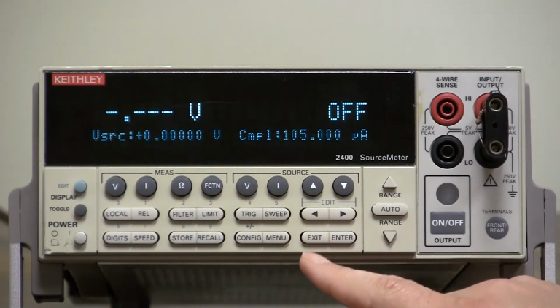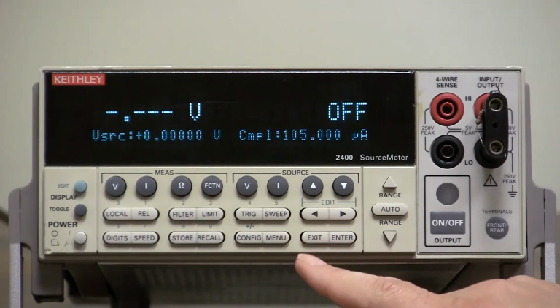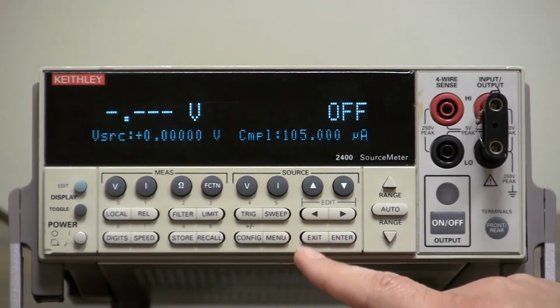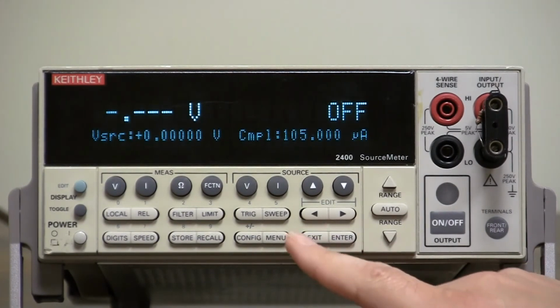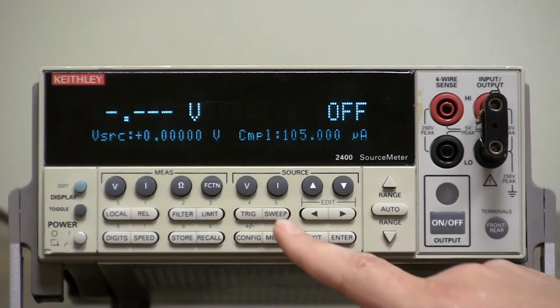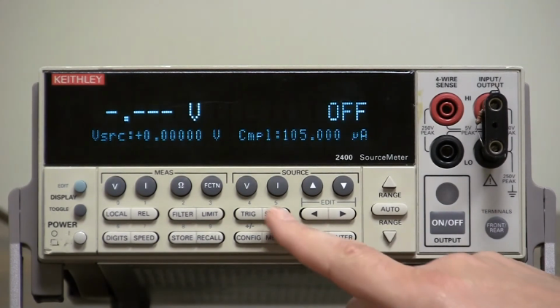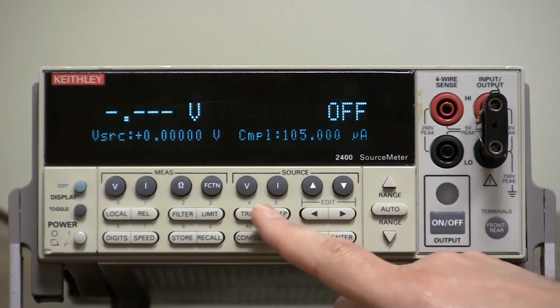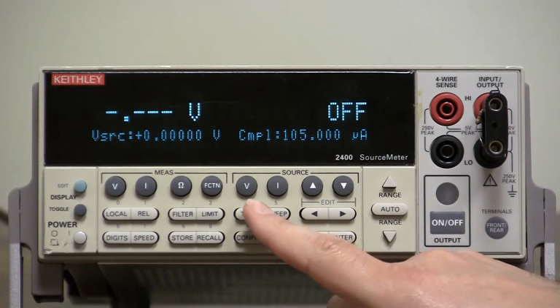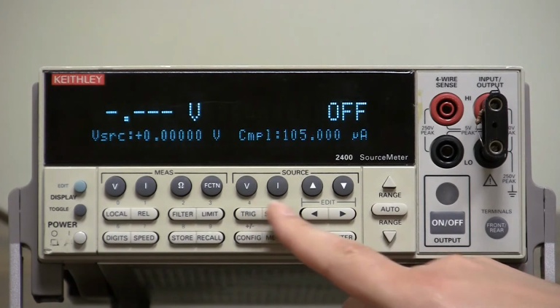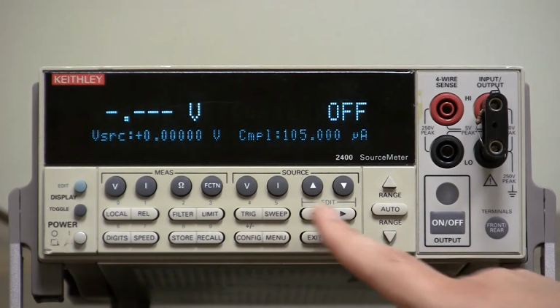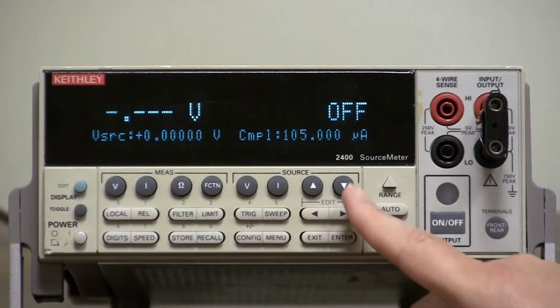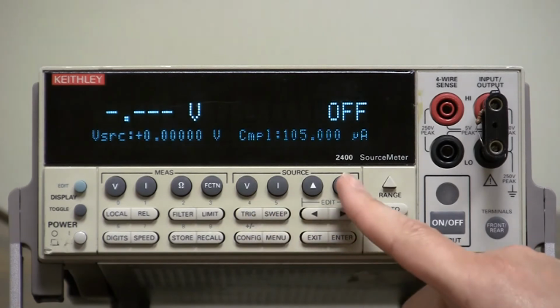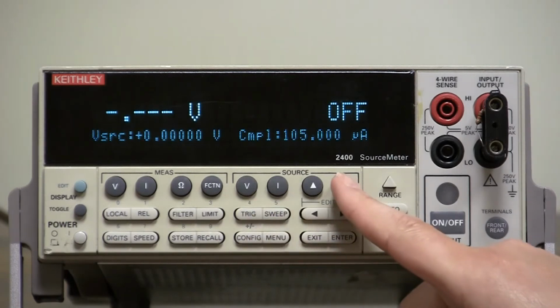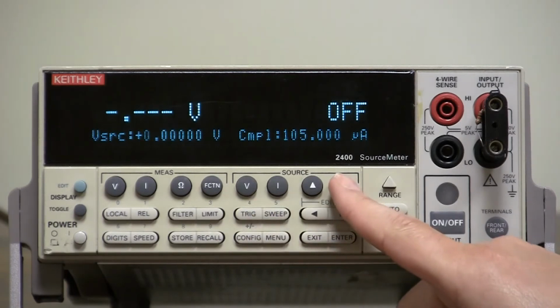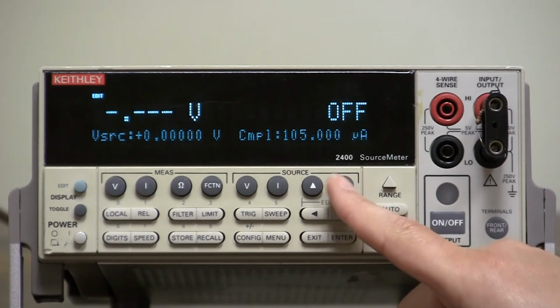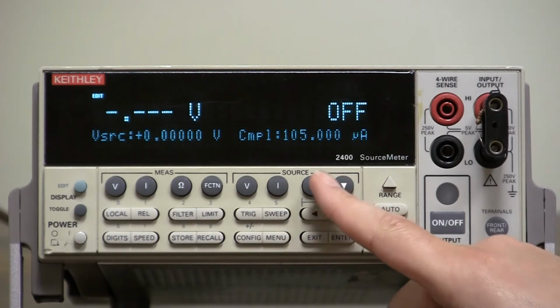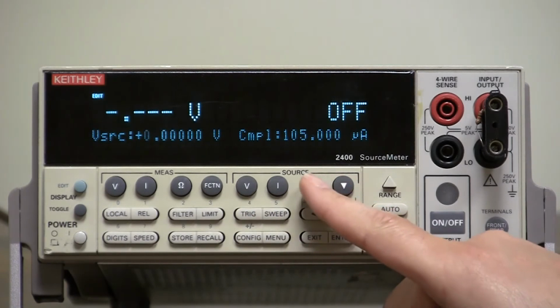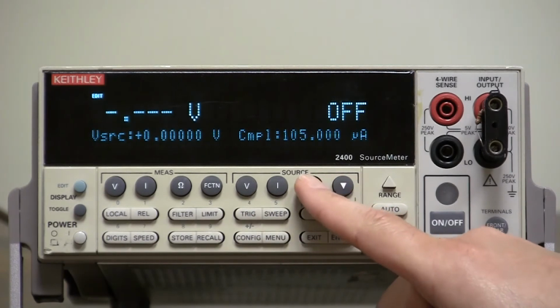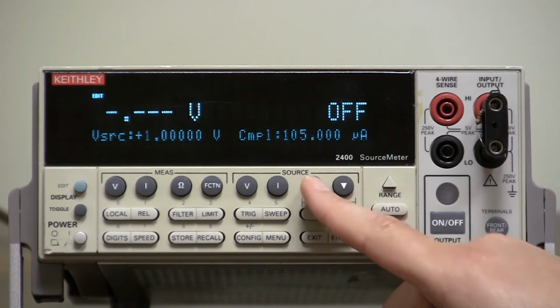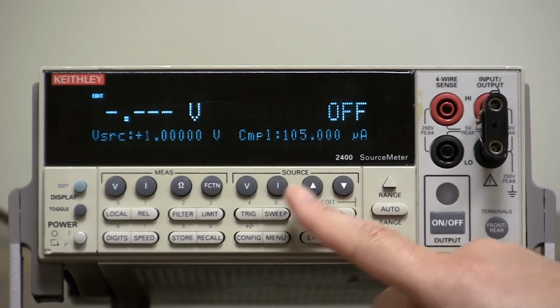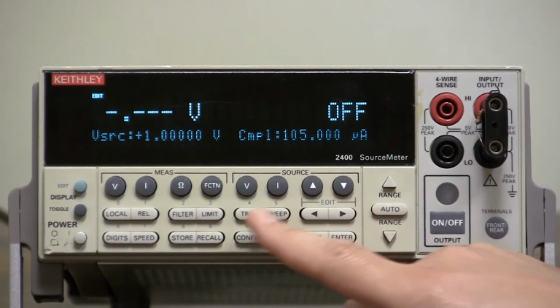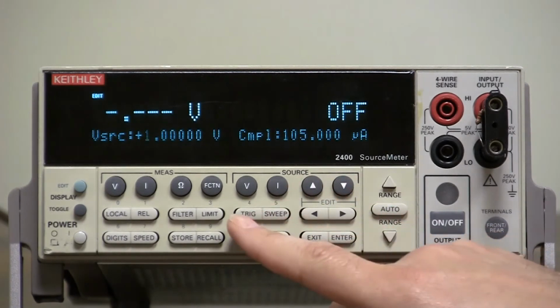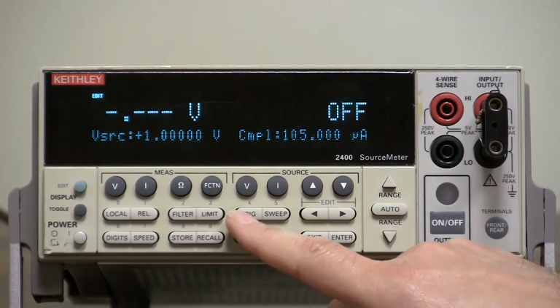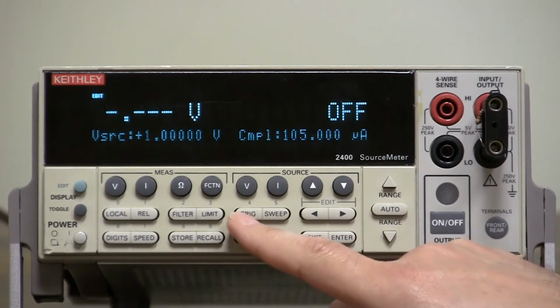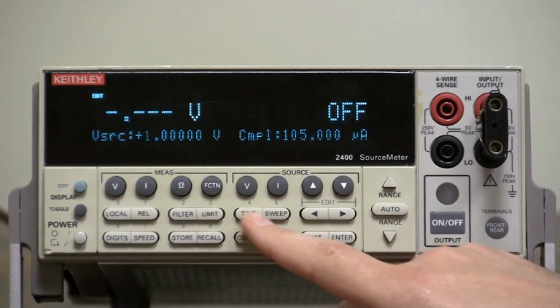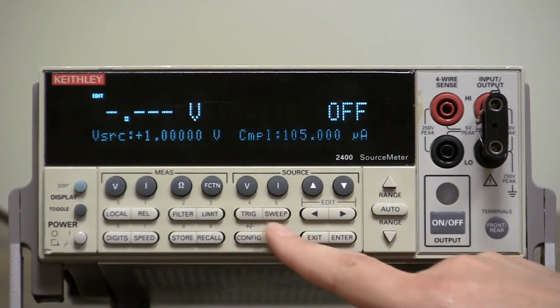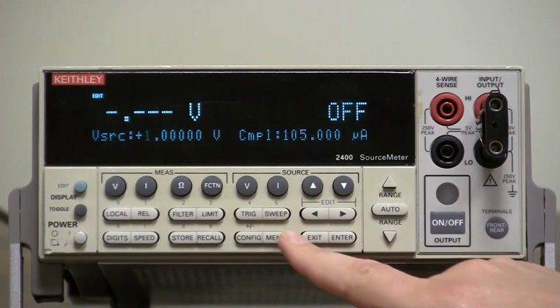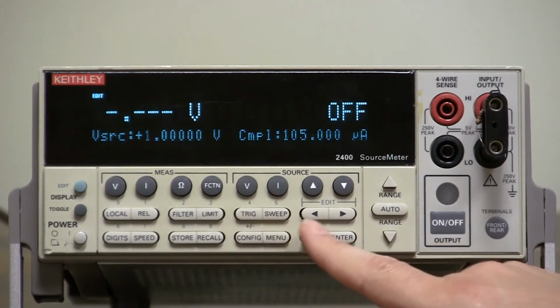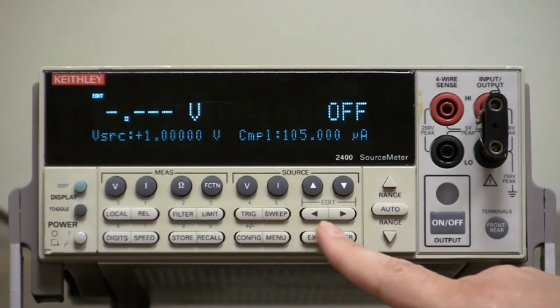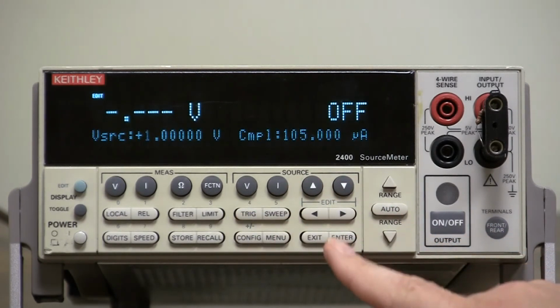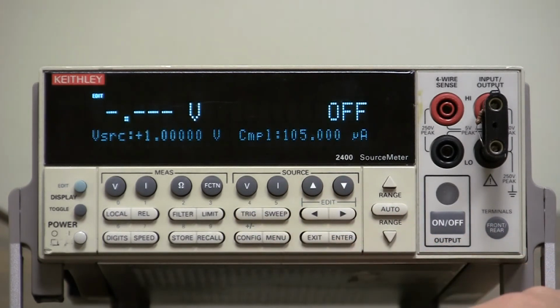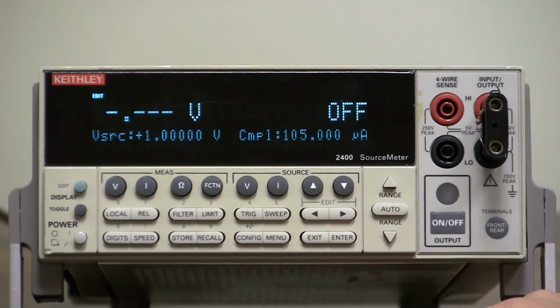Notice now — I can press any of these buttons and the beeper does not sound.